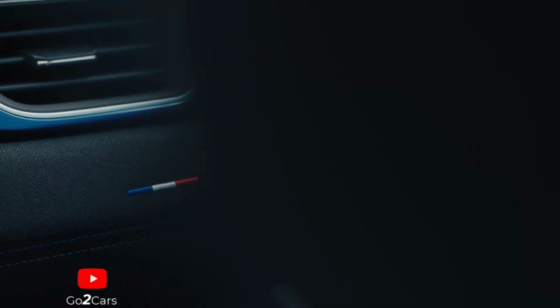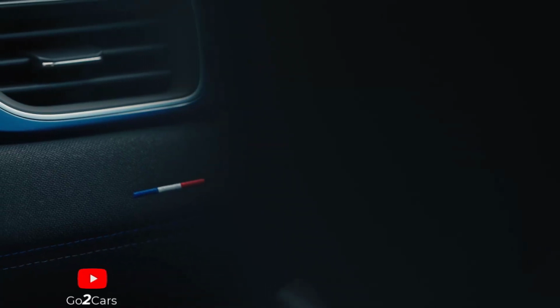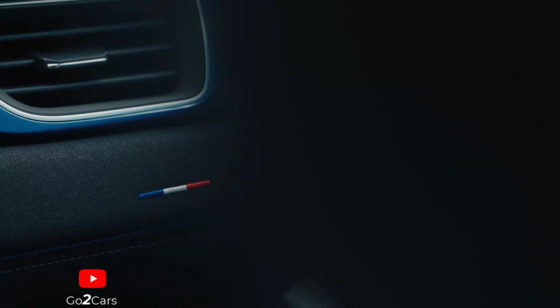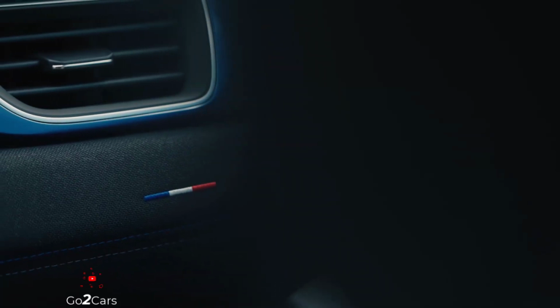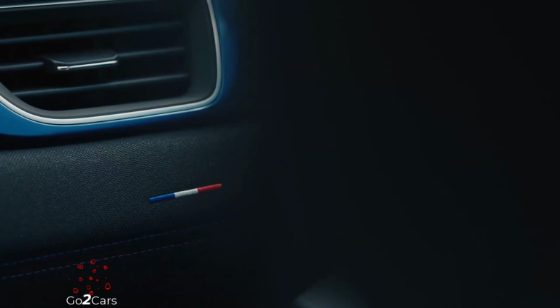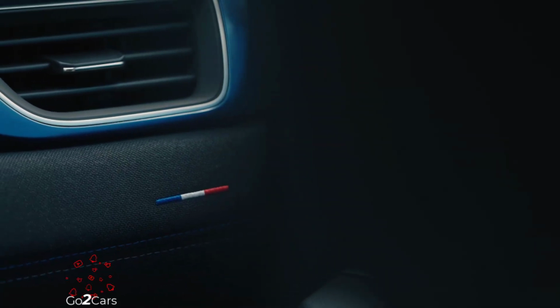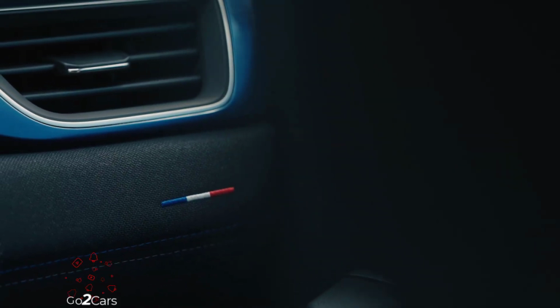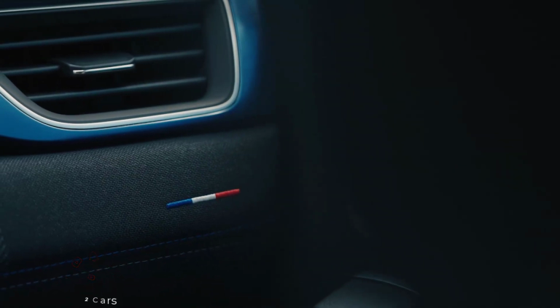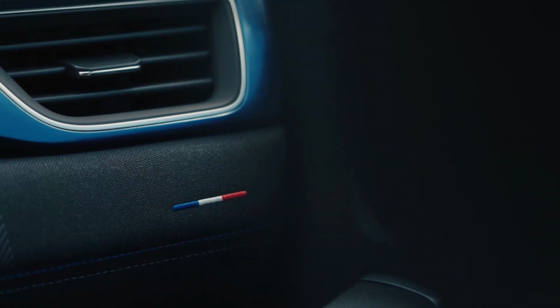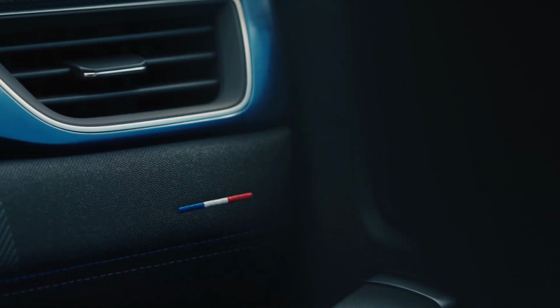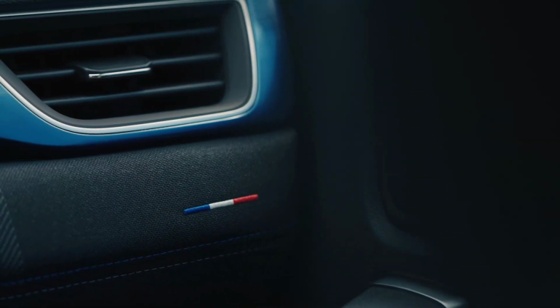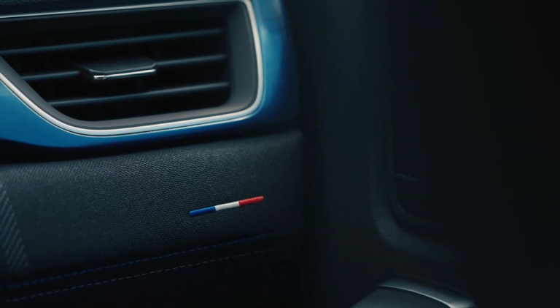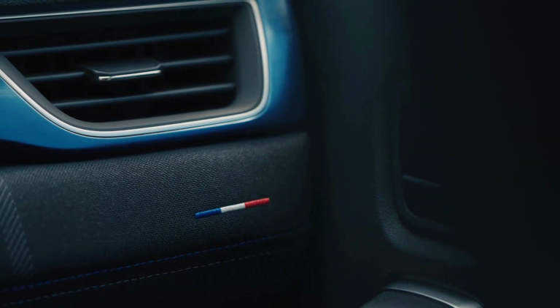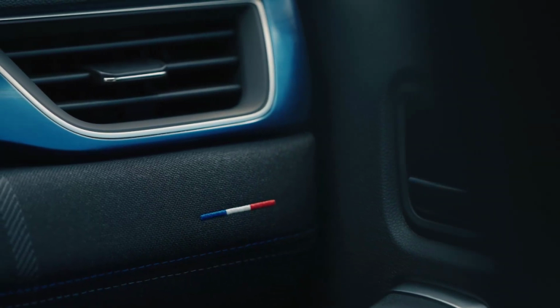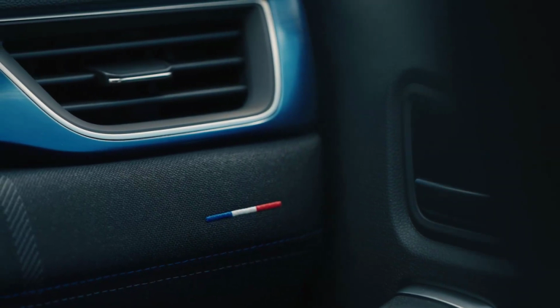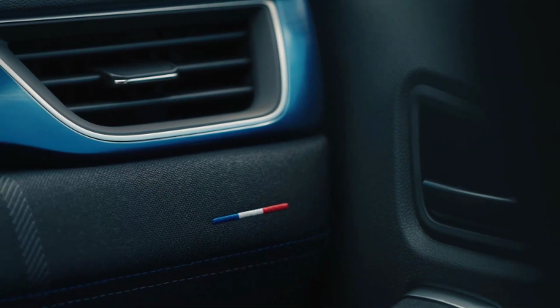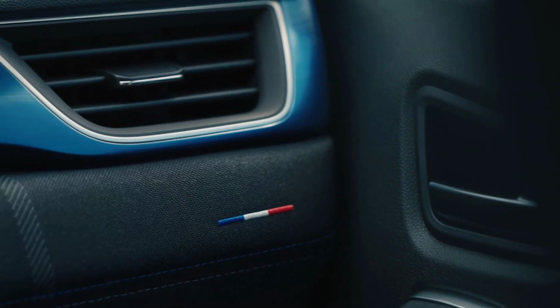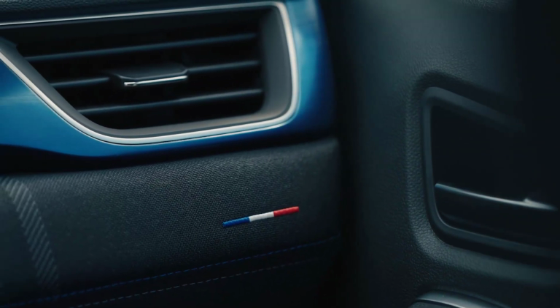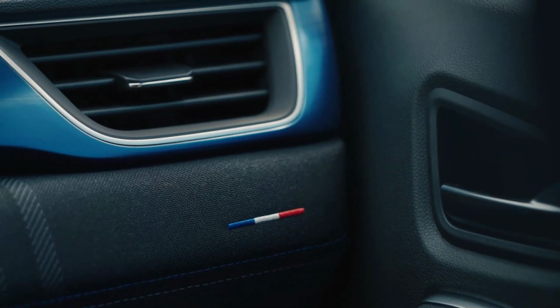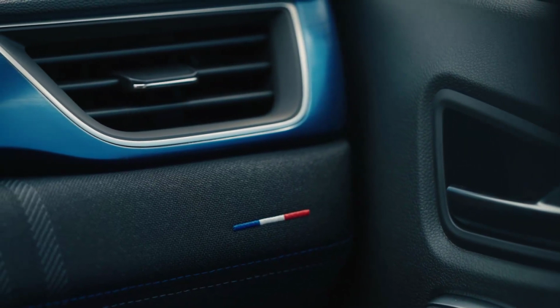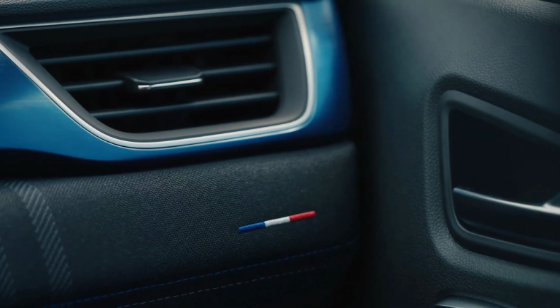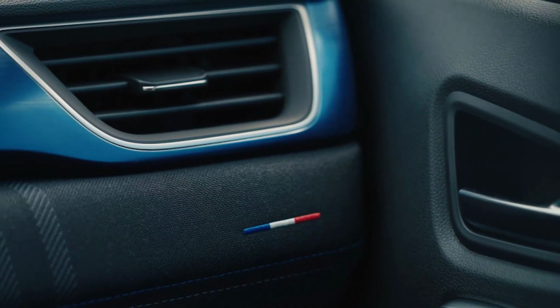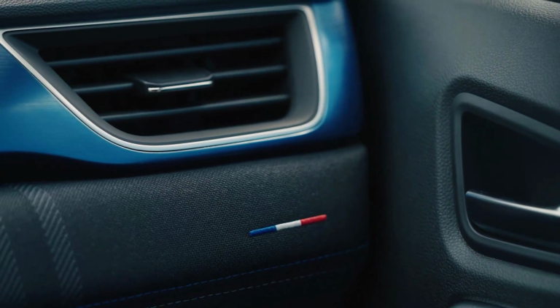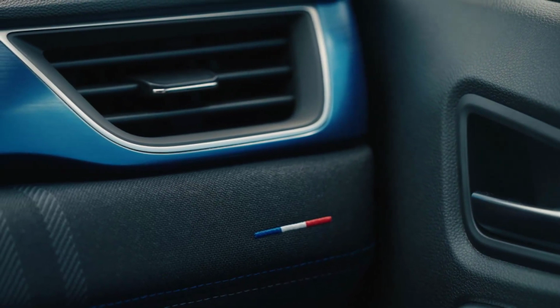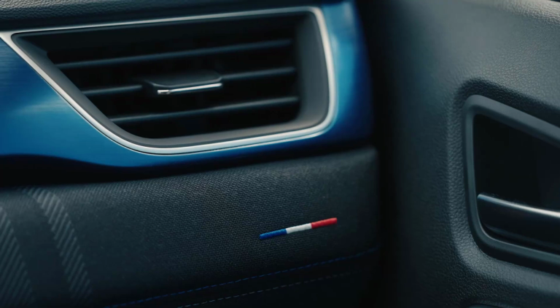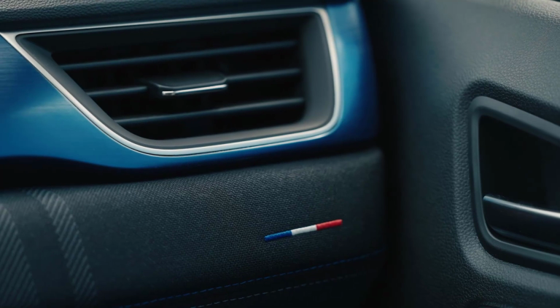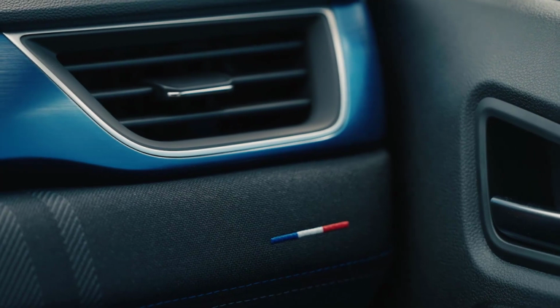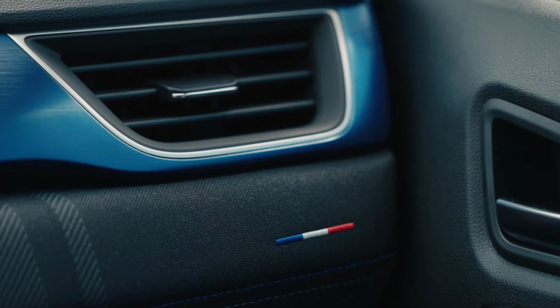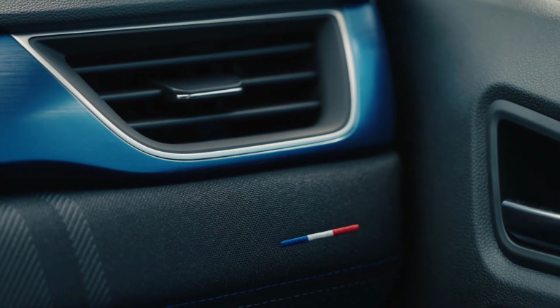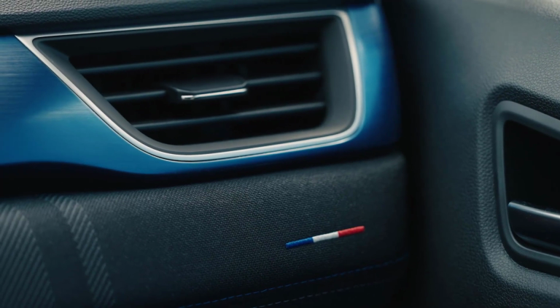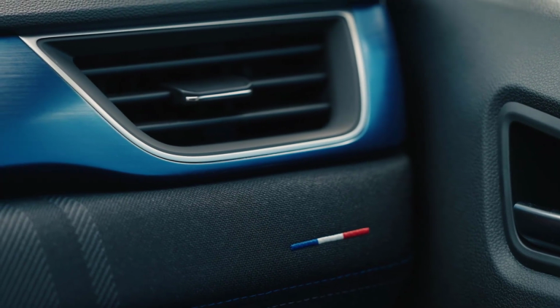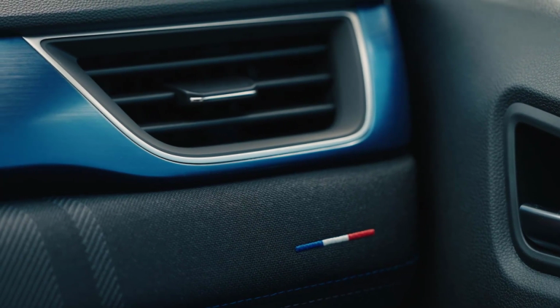A reversing camera, all-round parking sensors, LED headlights, and 18-inch alloy wheels are also included as standard across the range.